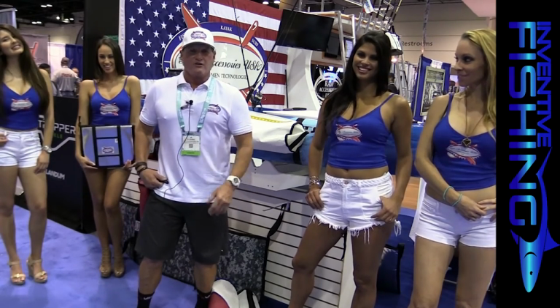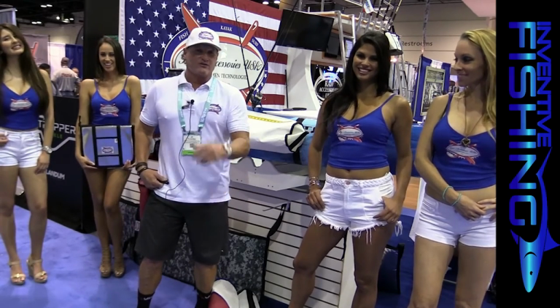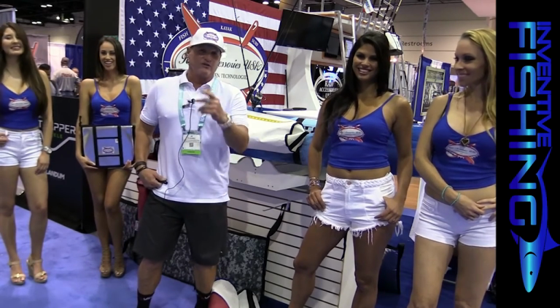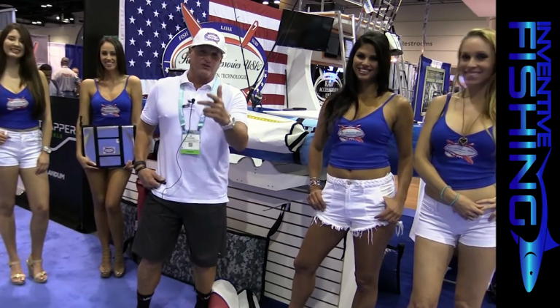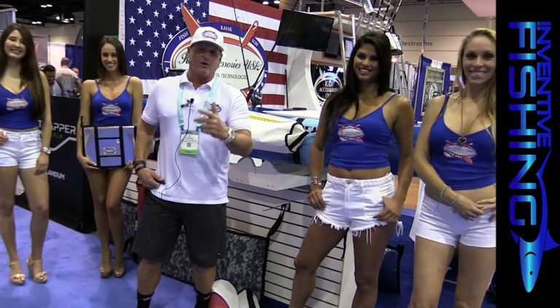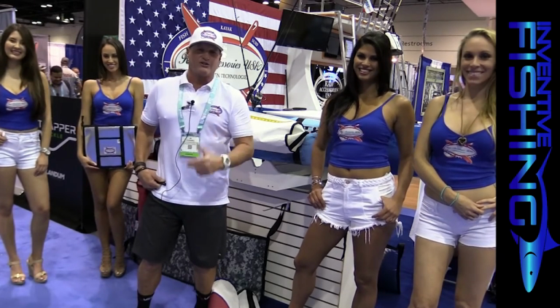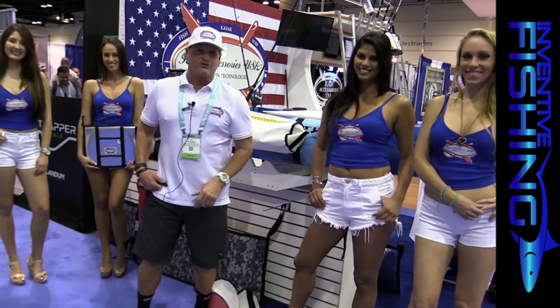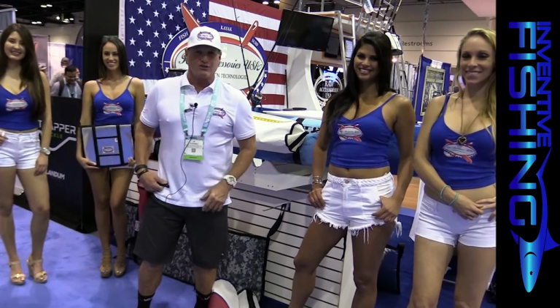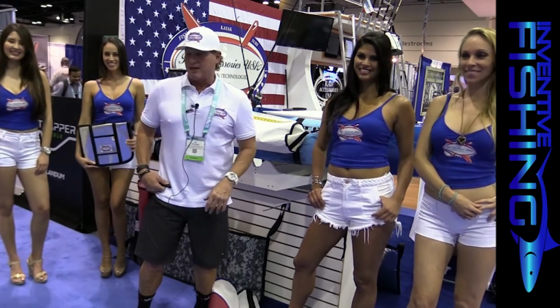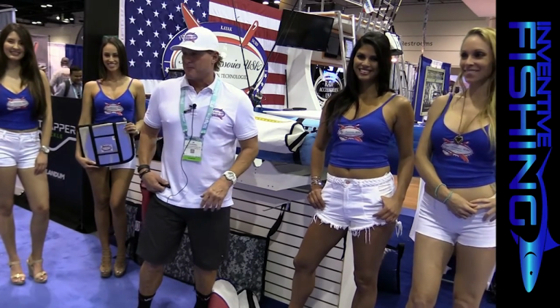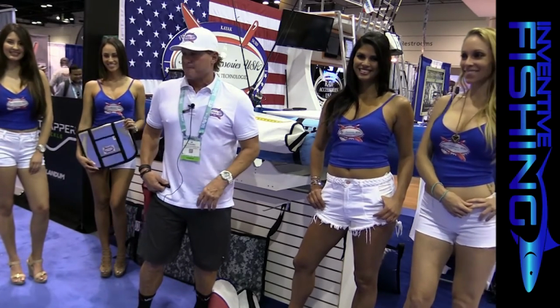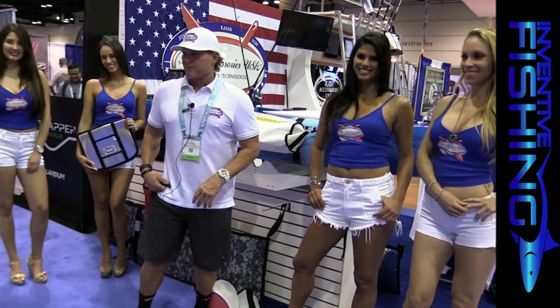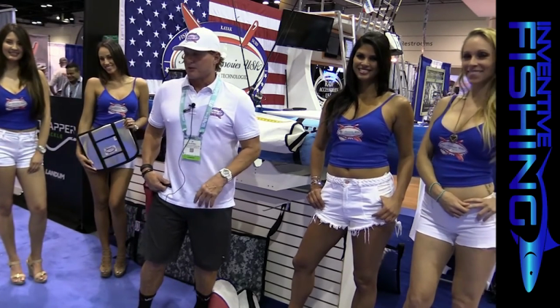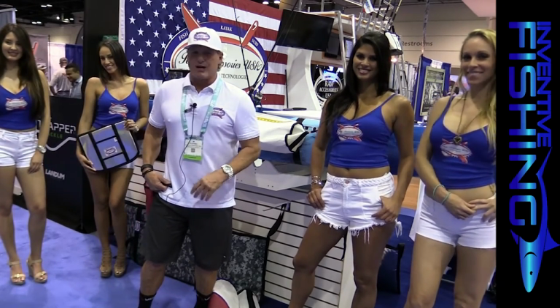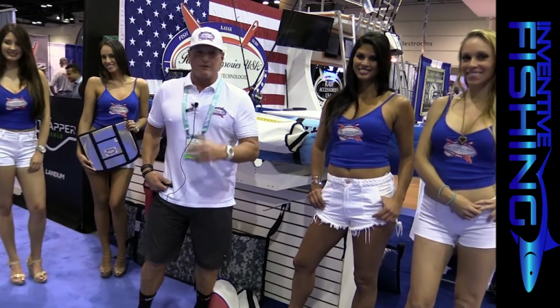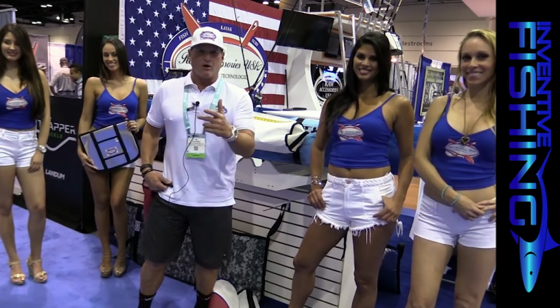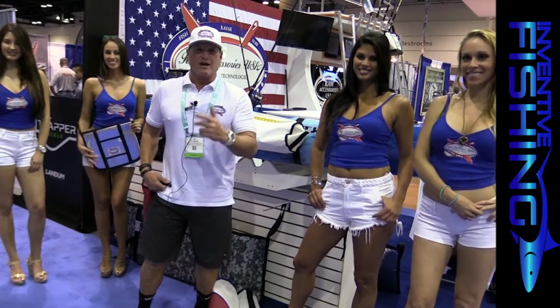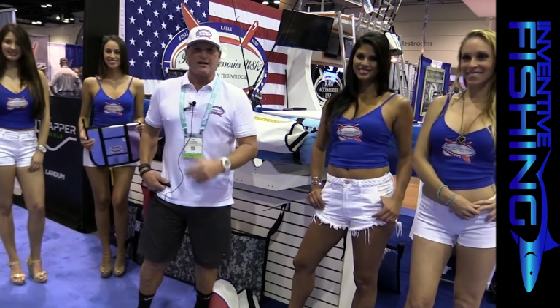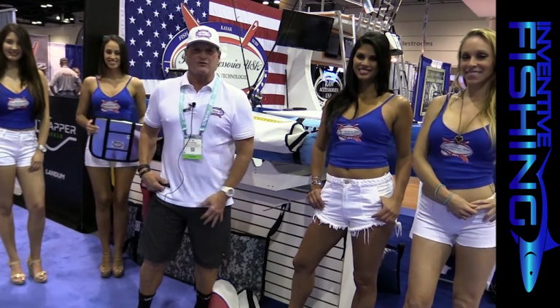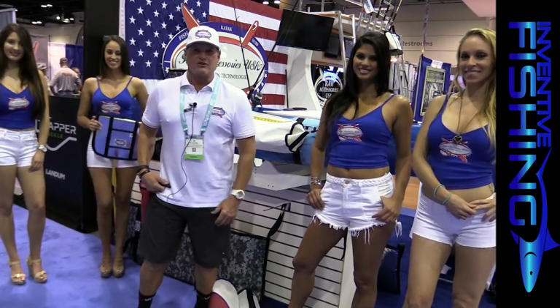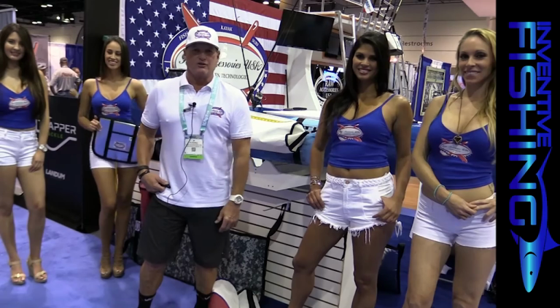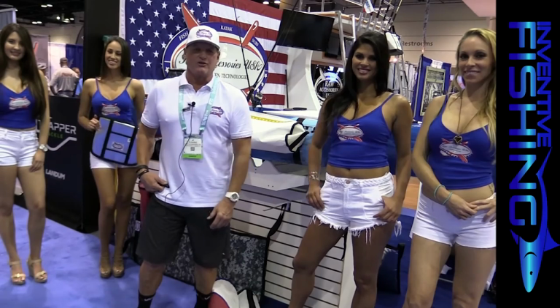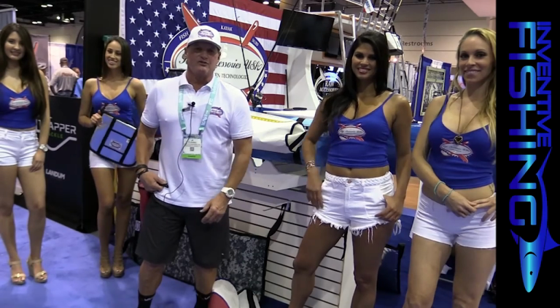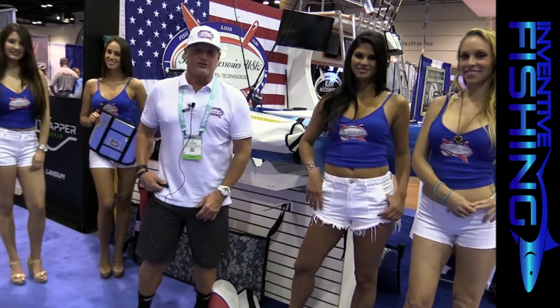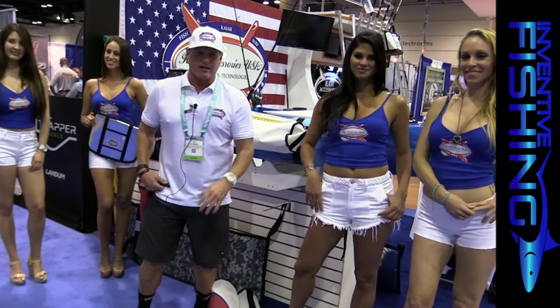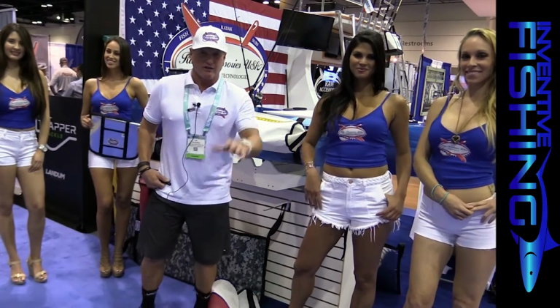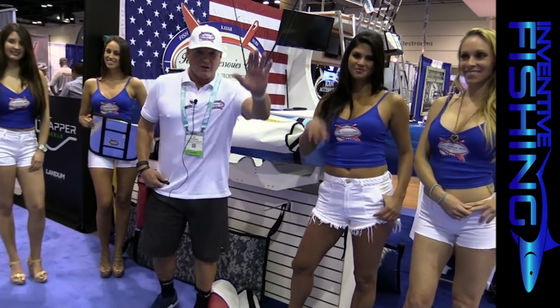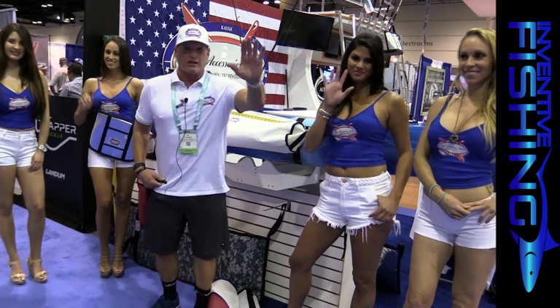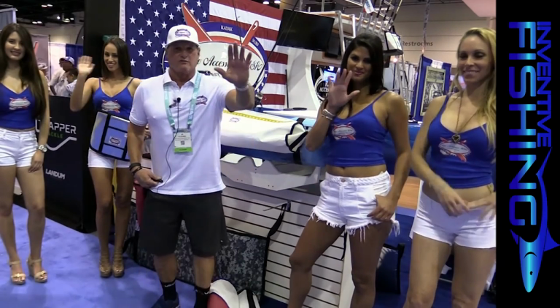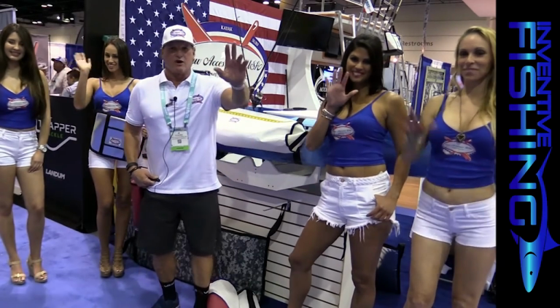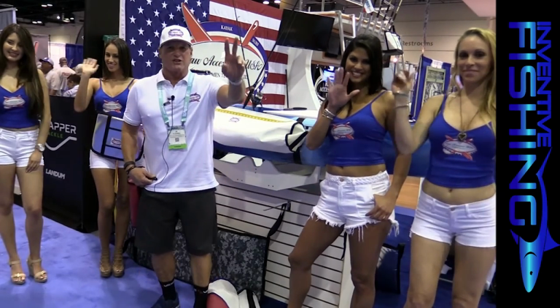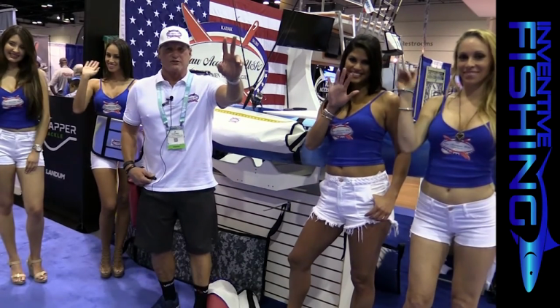Thanks for visiting us at Raw Accessories USA. Excited to be part of the ICAST trade show 2016. Thank you. Raw Accessories.